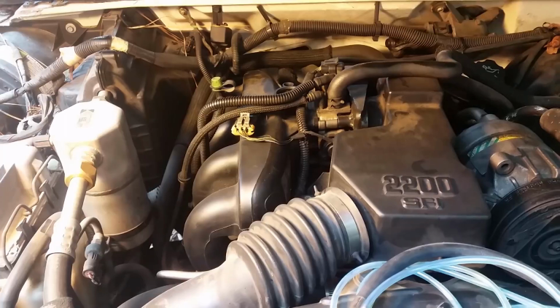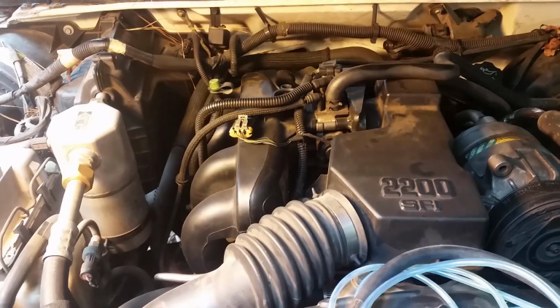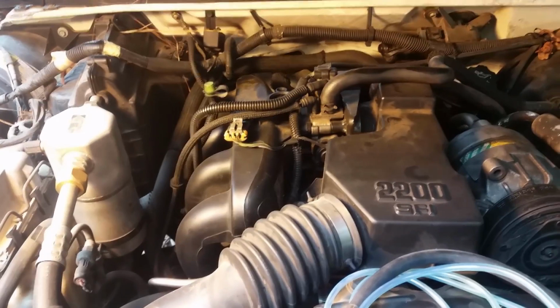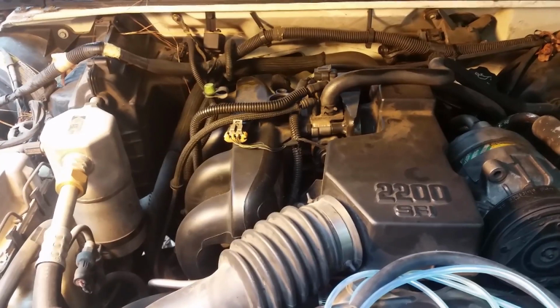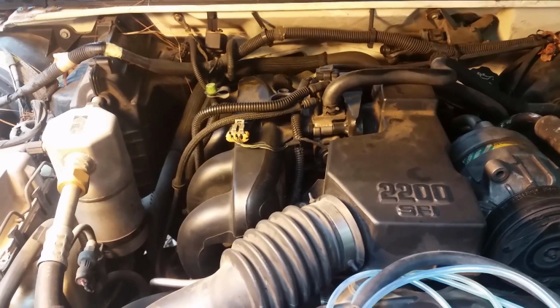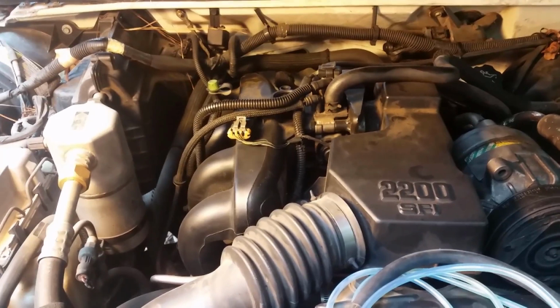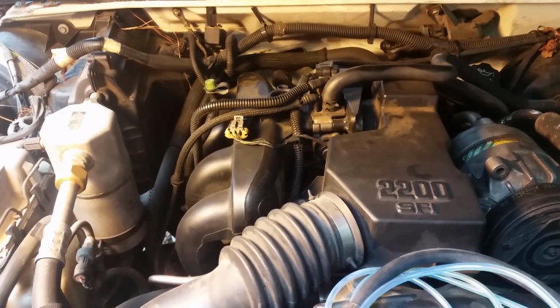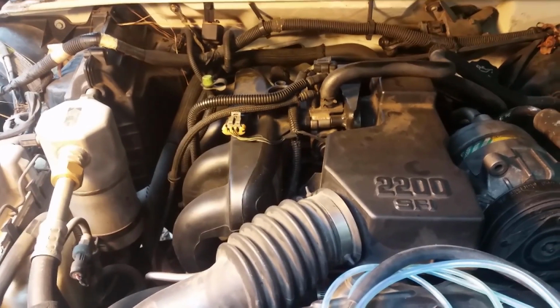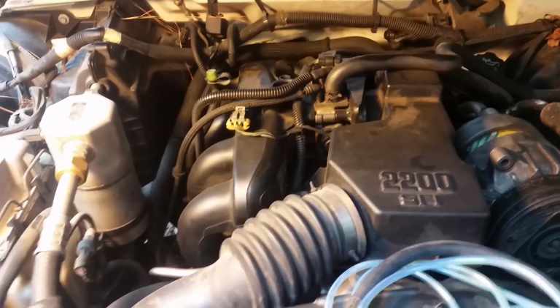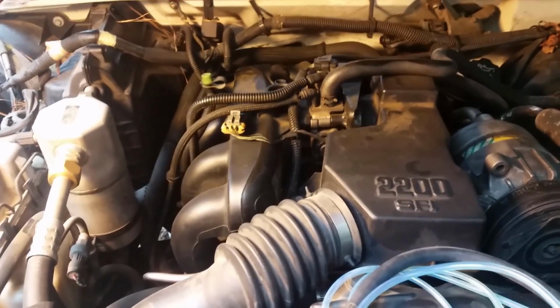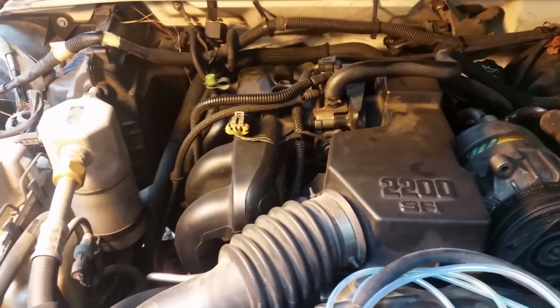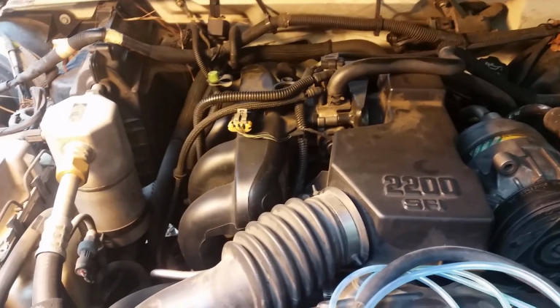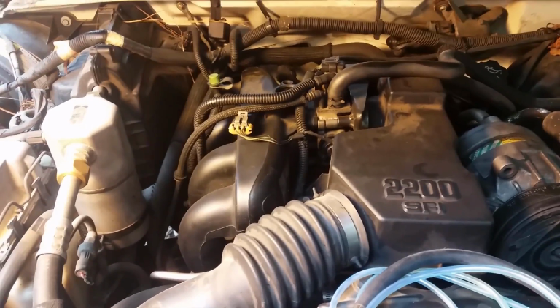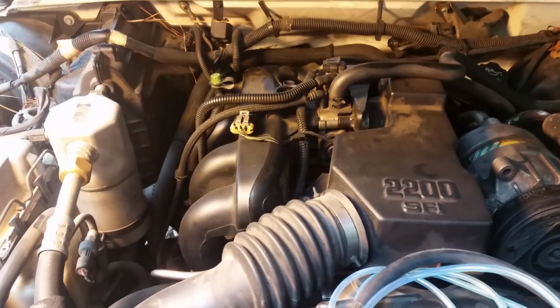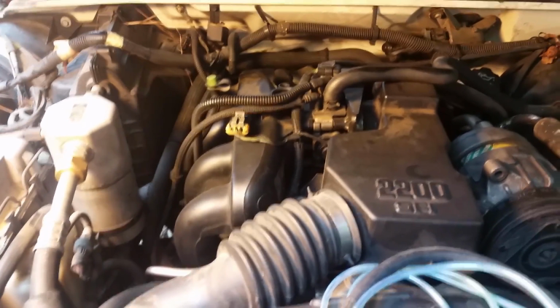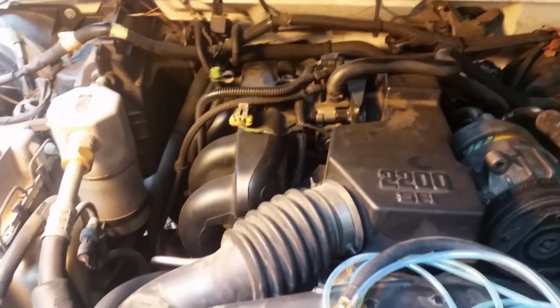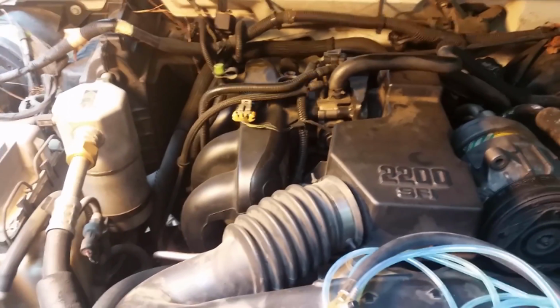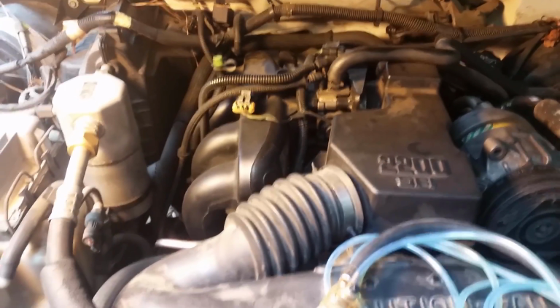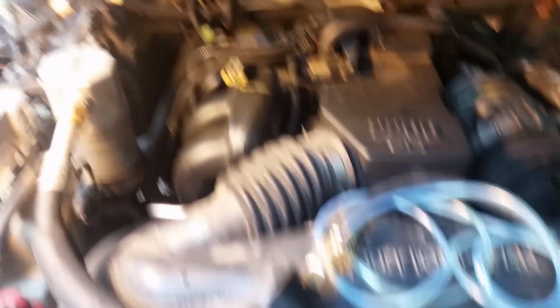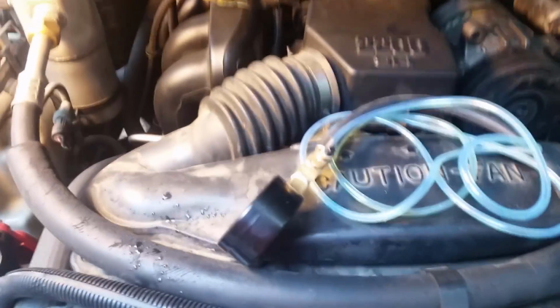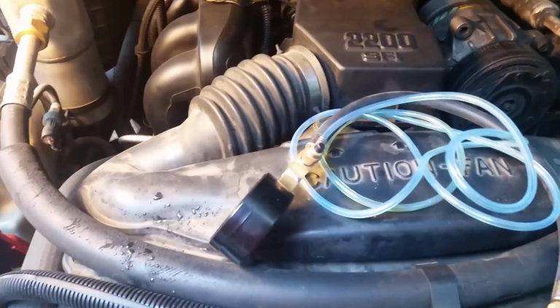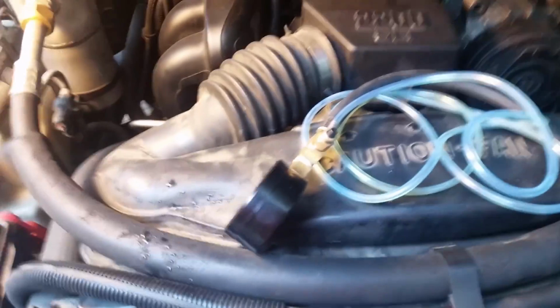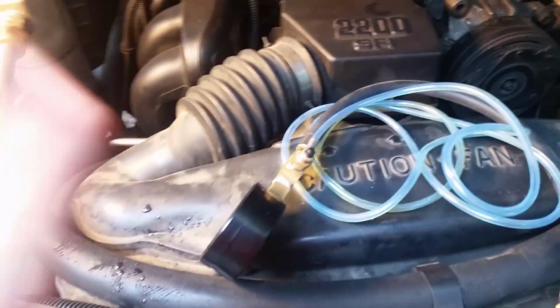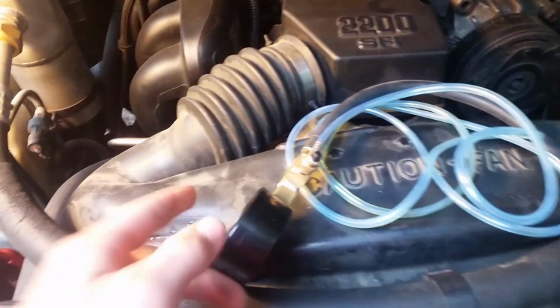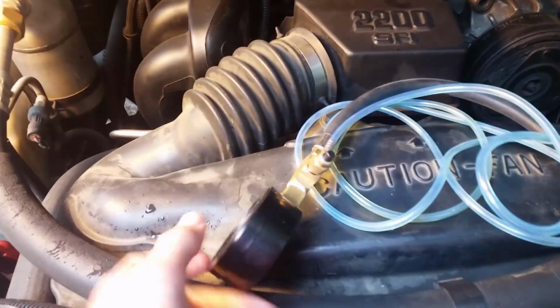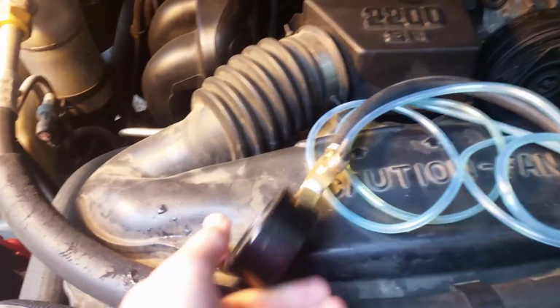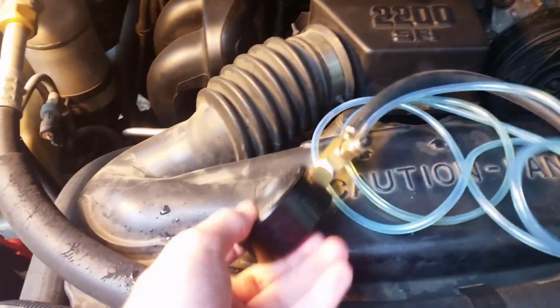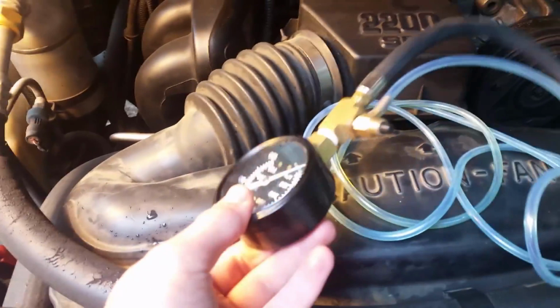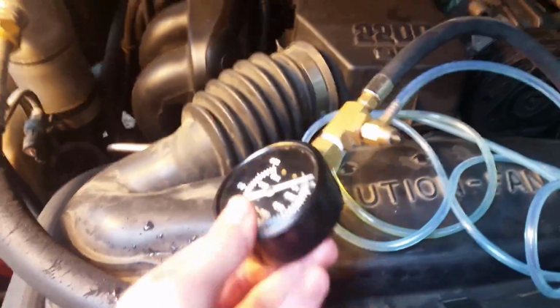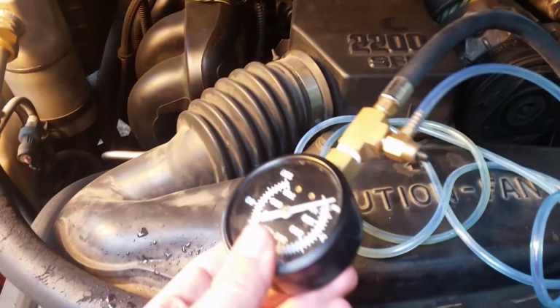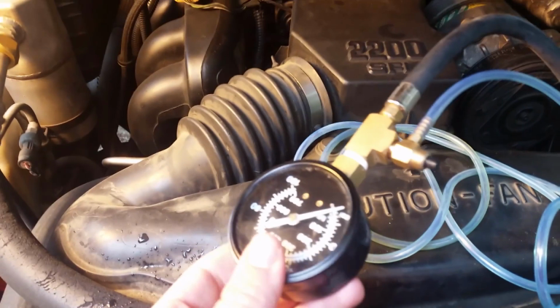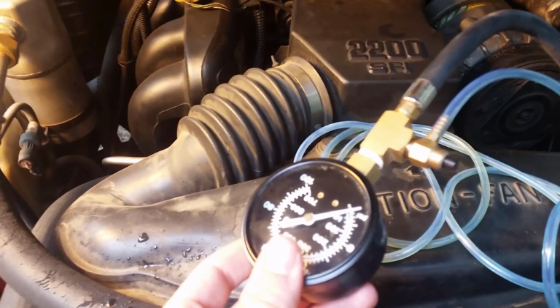Hello everyone, MyMechanic here. Today I'm going to show you how to test your fuel pressure with one of these fuel pressure testers.